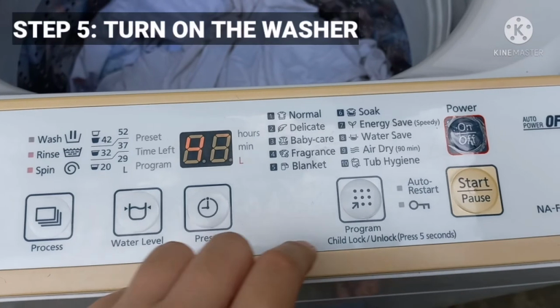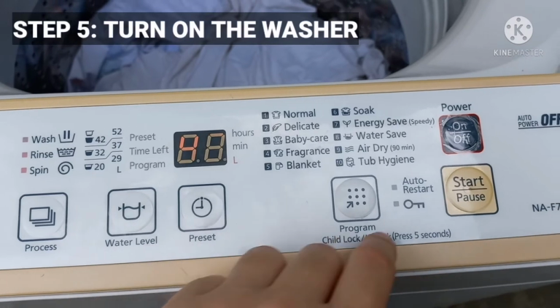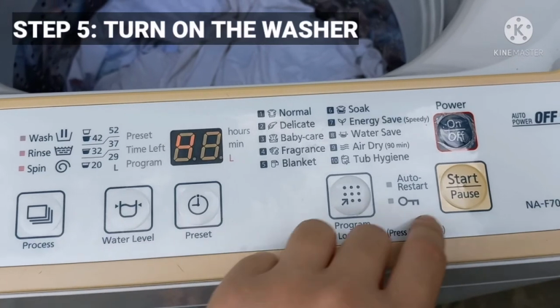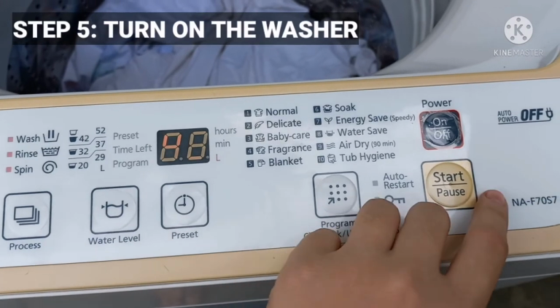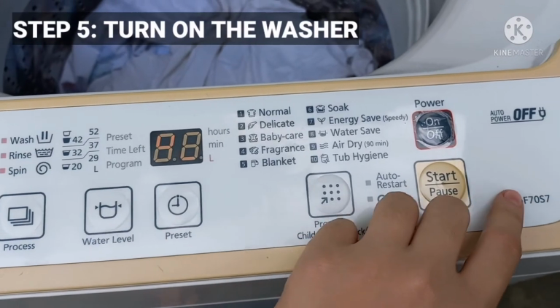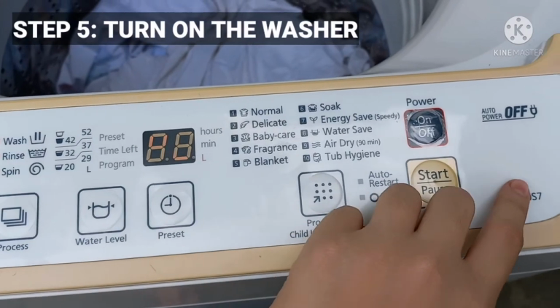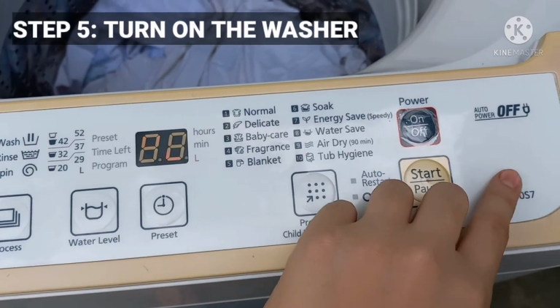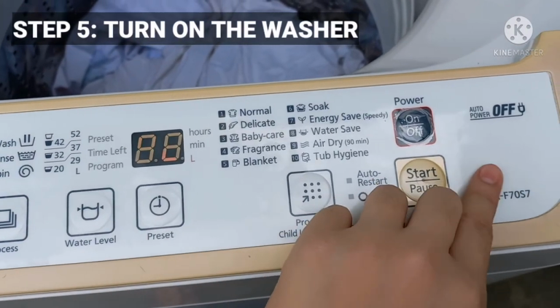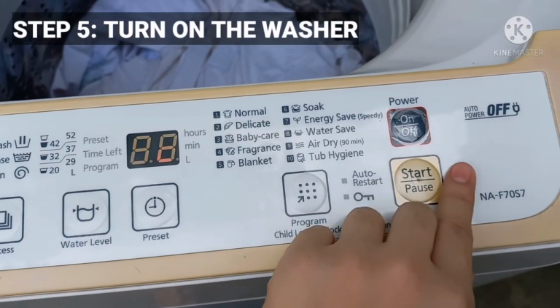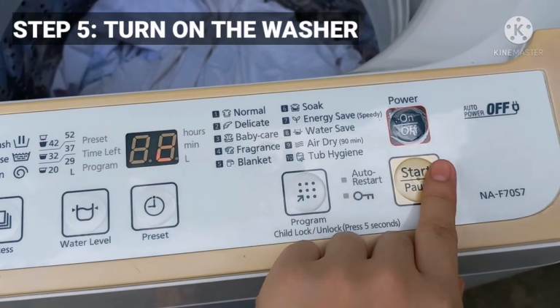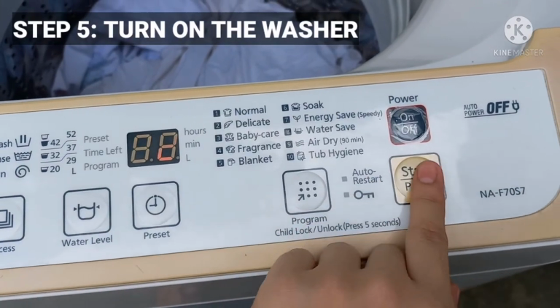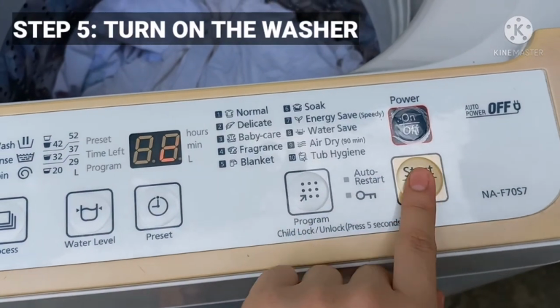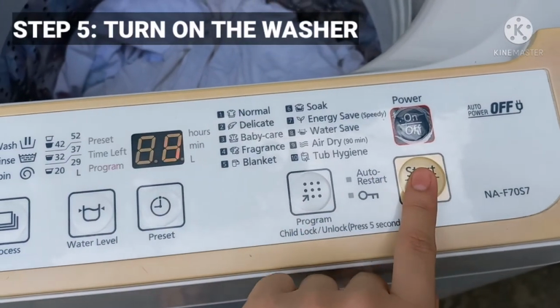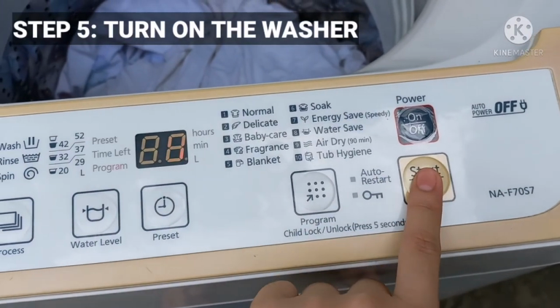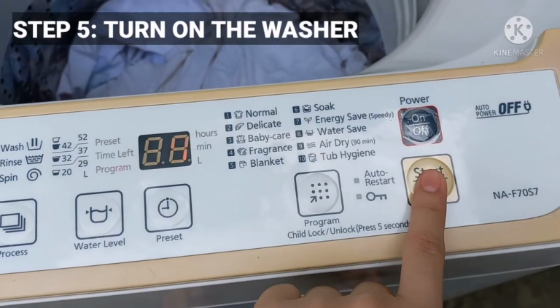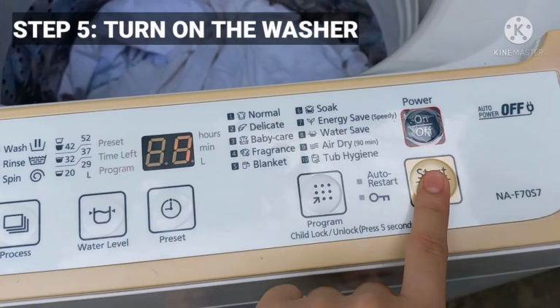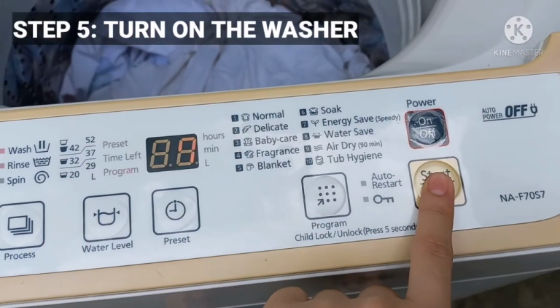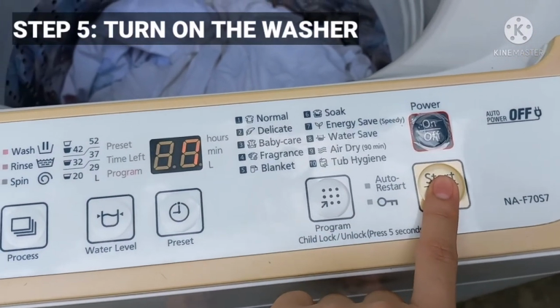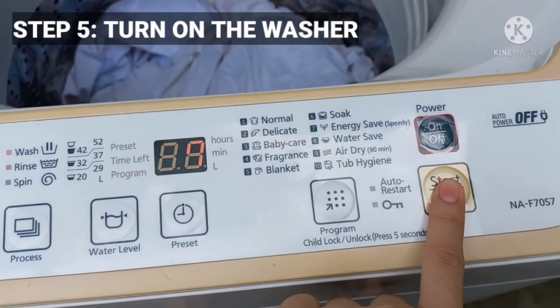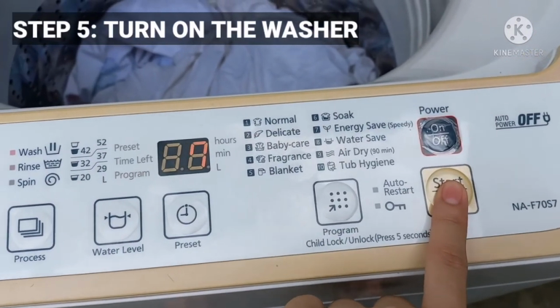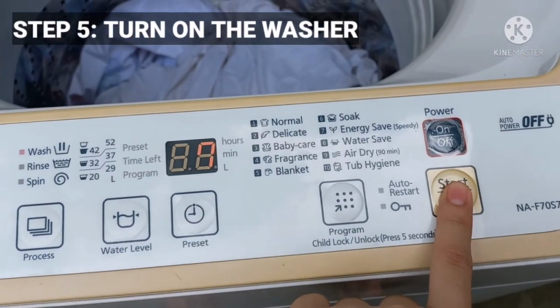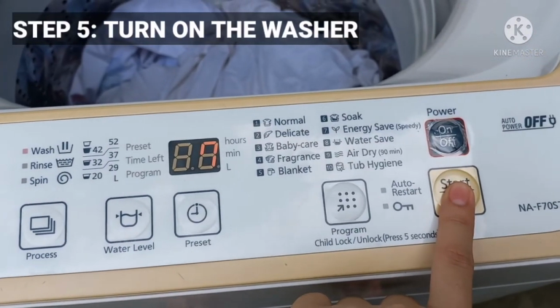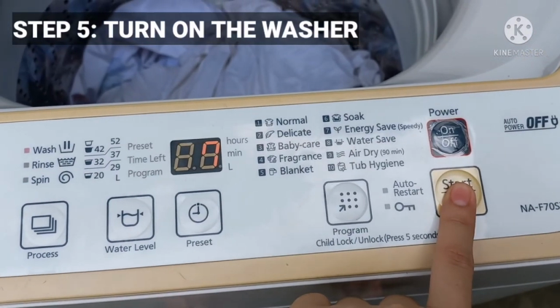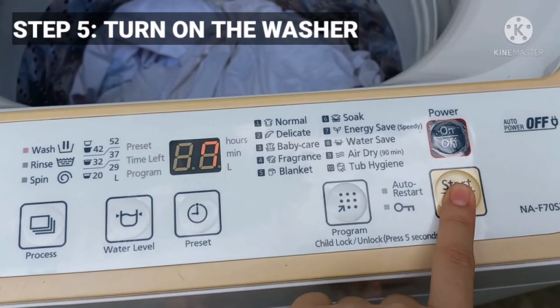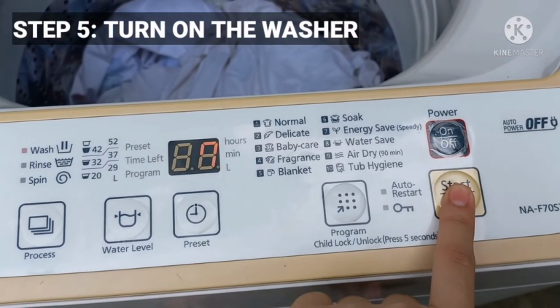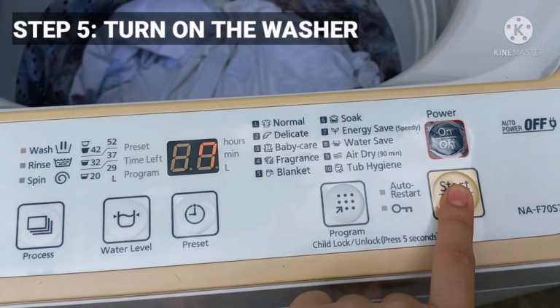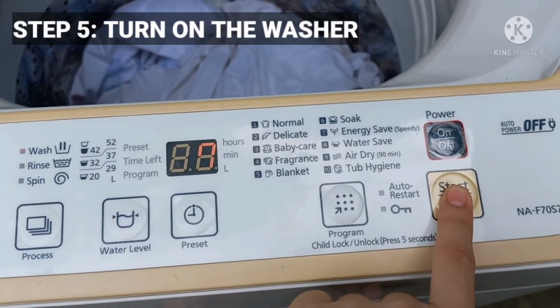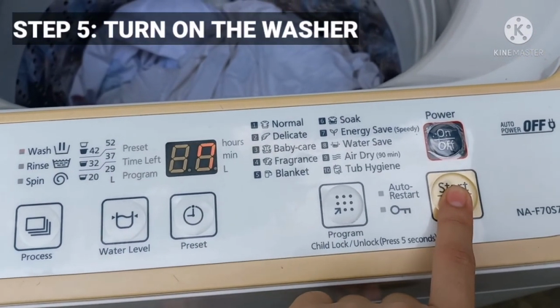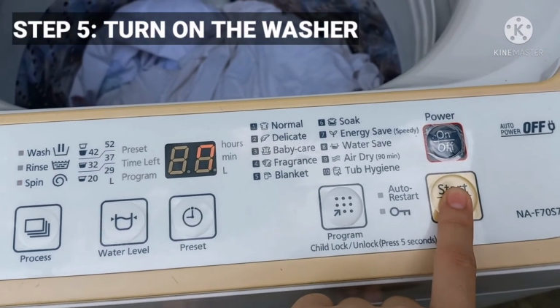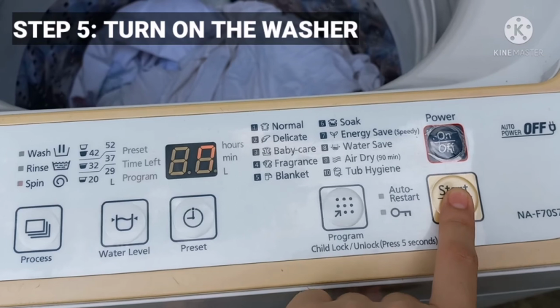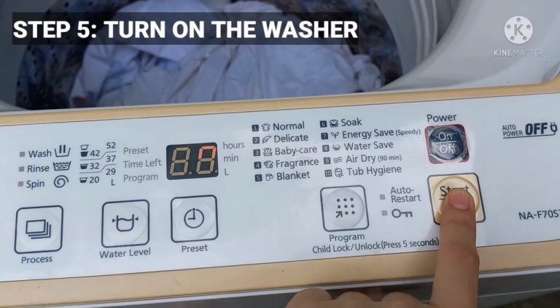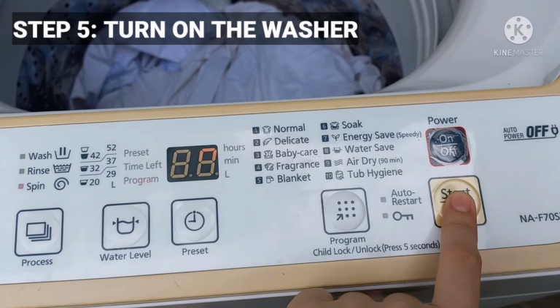Hit the start button, and always remember to check before starting to avoid accidents.